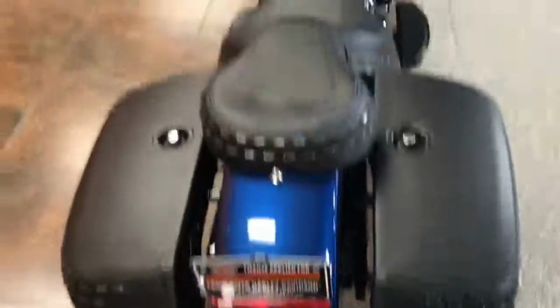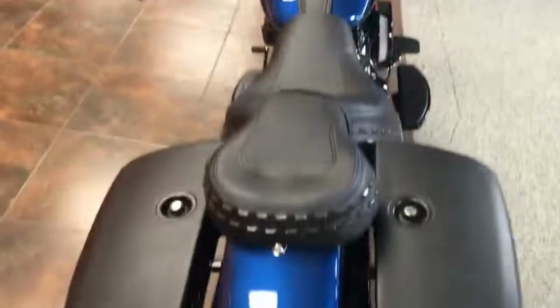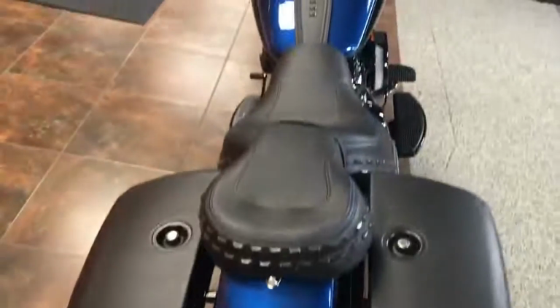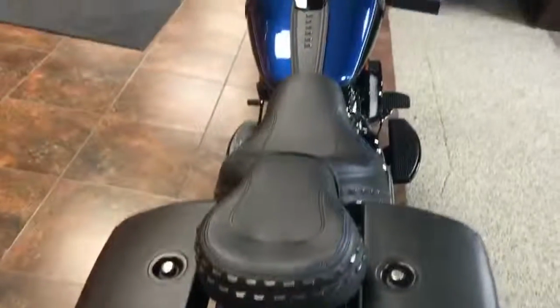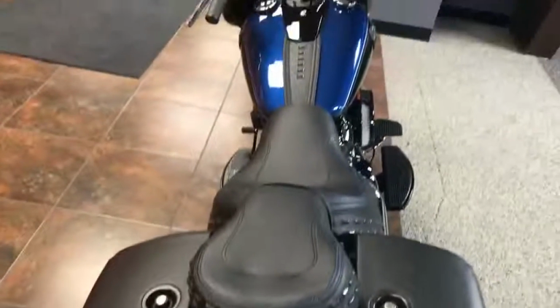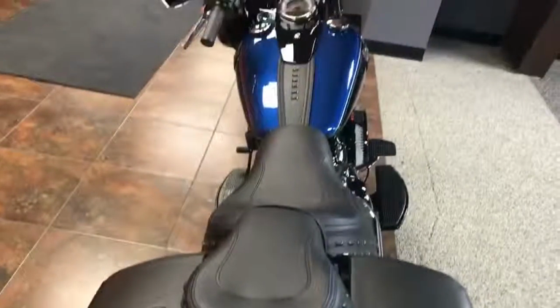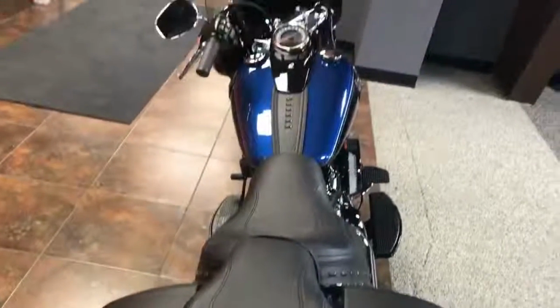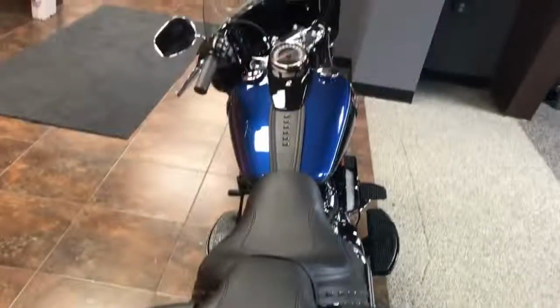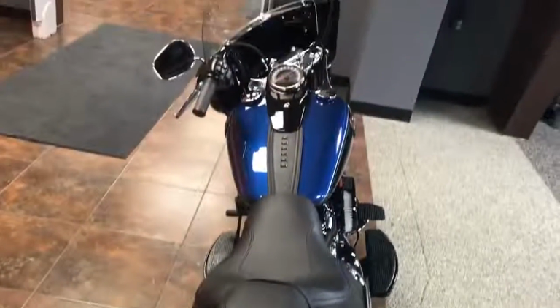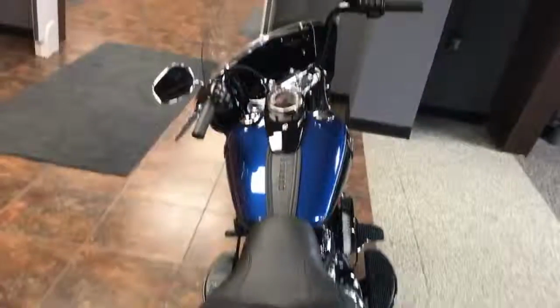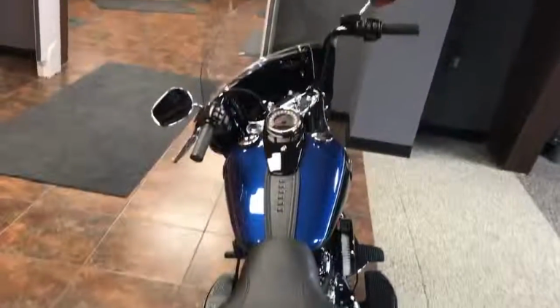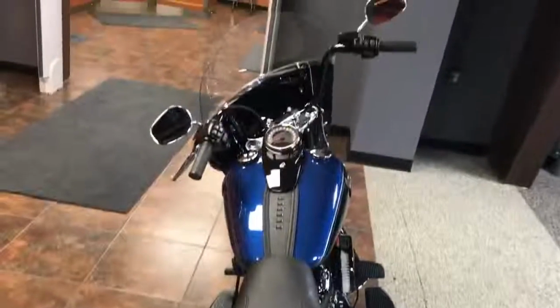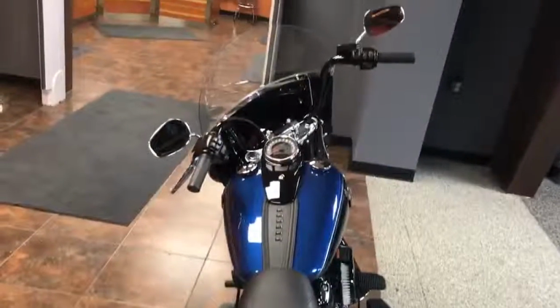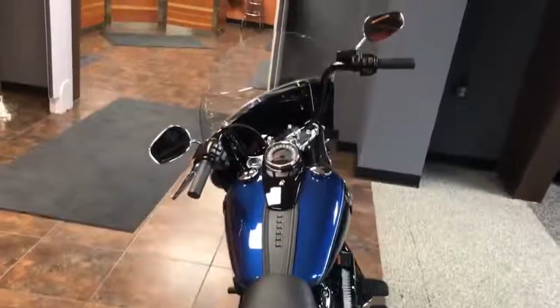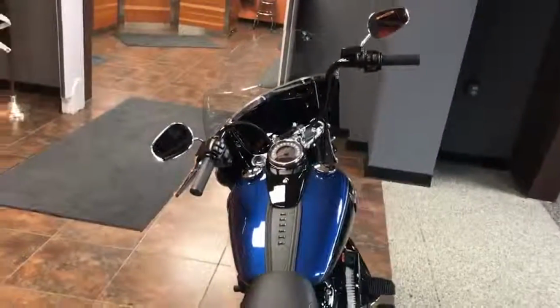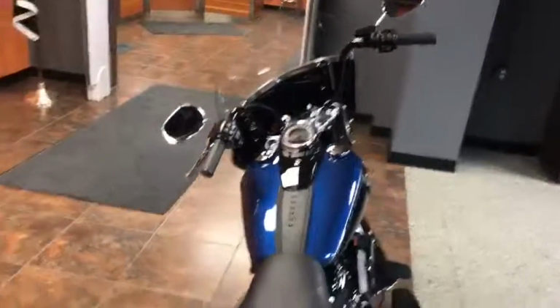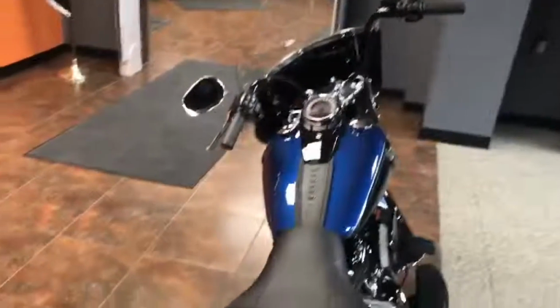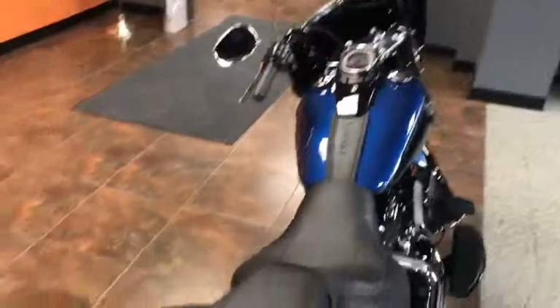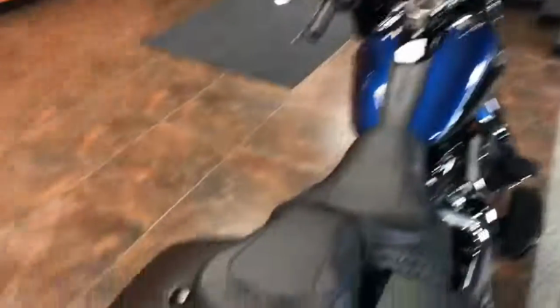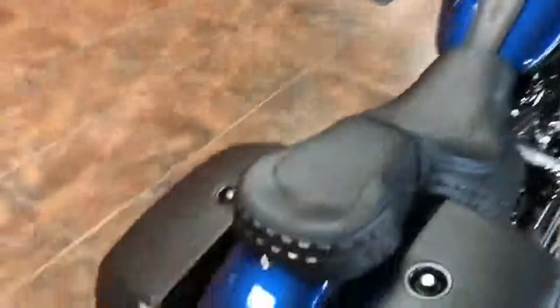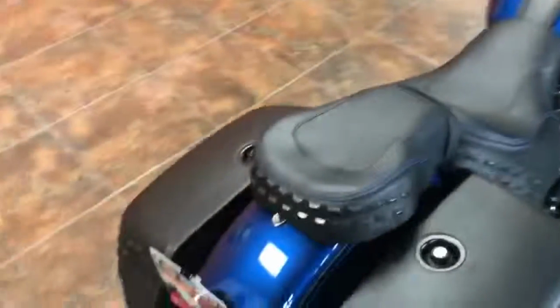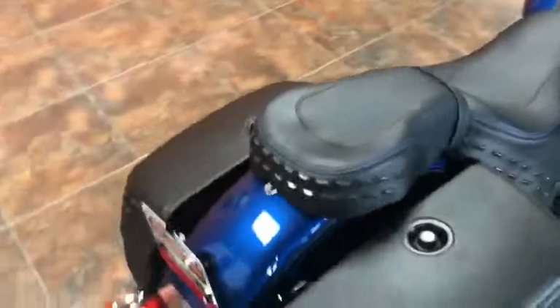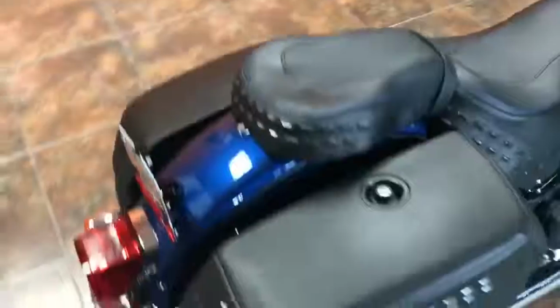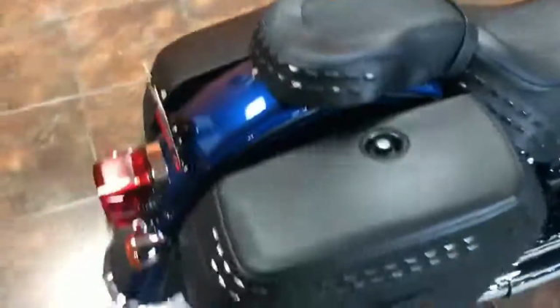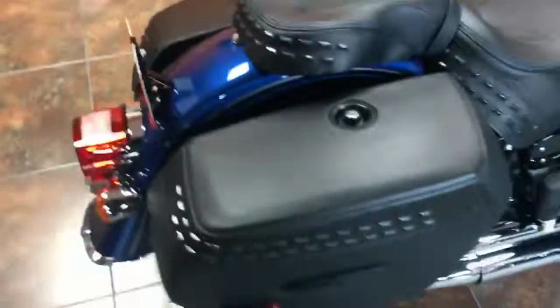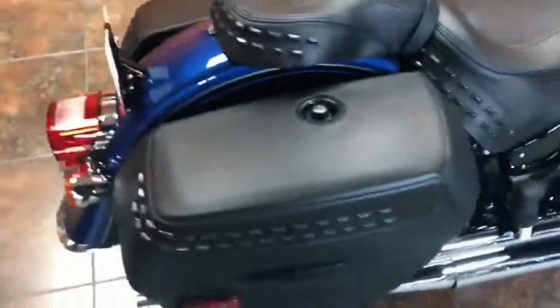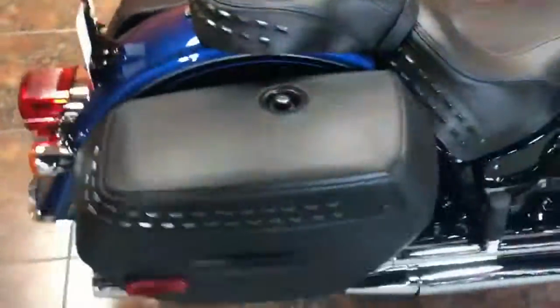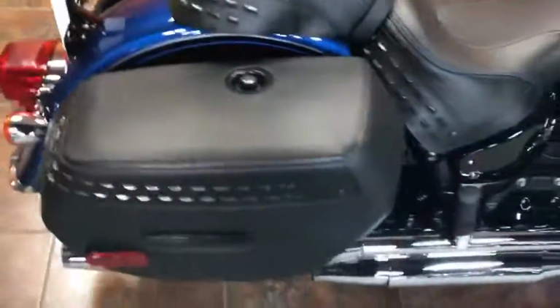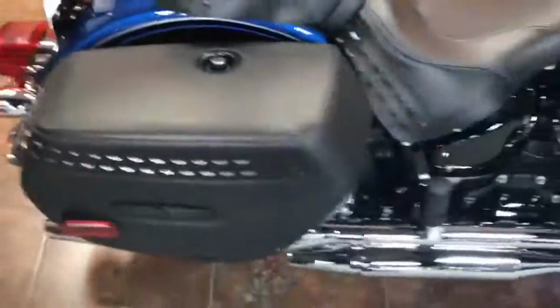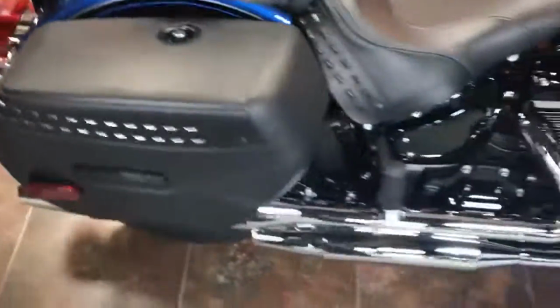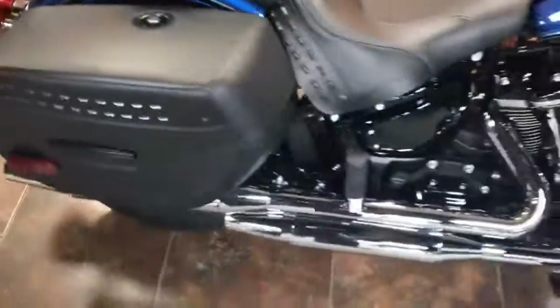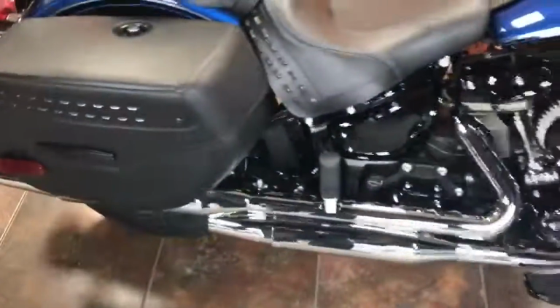How nice would it be to ride into Milwaukee for the 115th anniversary on this bike in September? This bike is at the dealership — it's available.